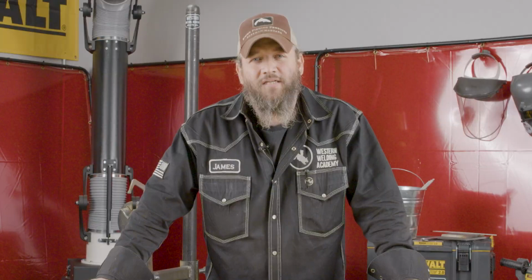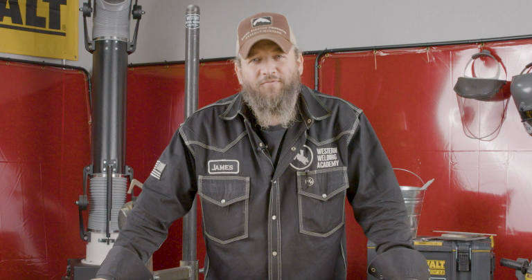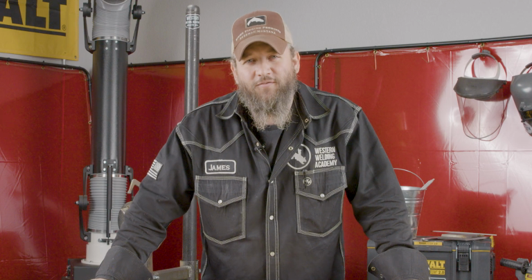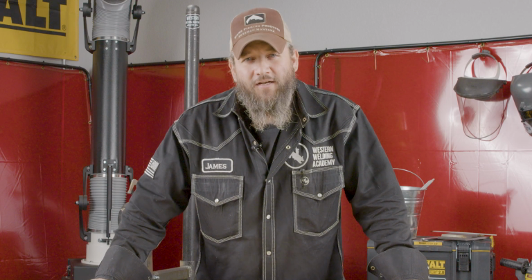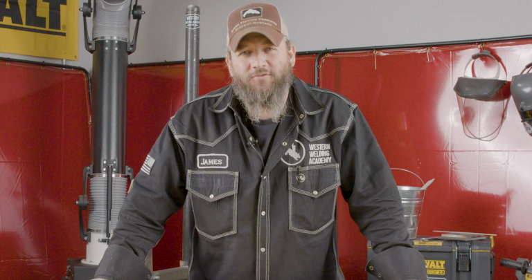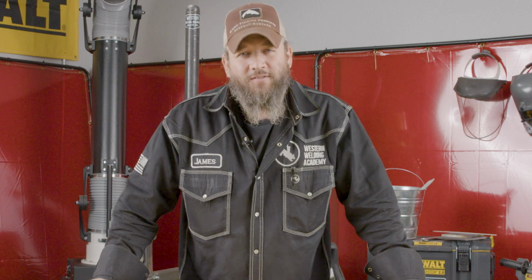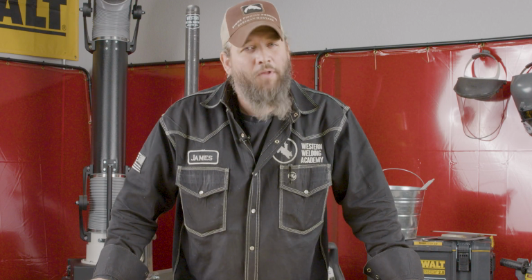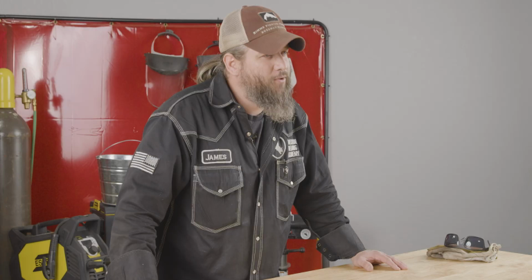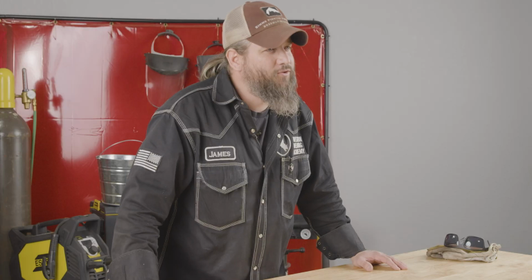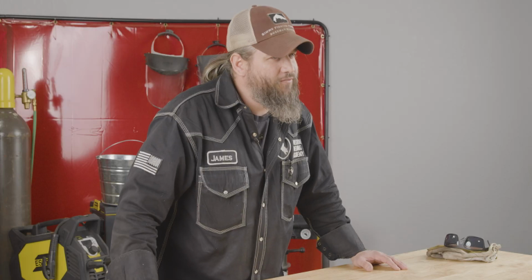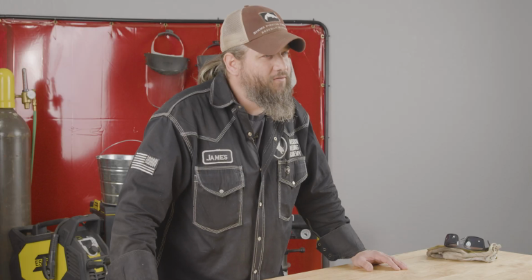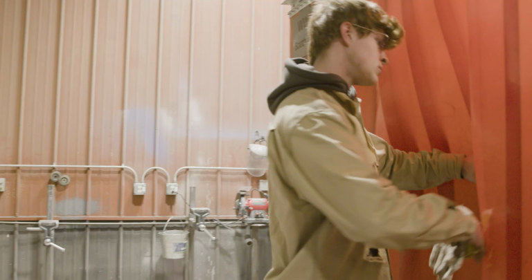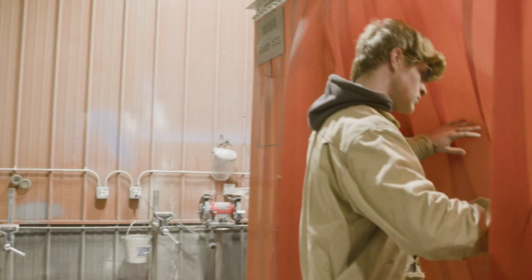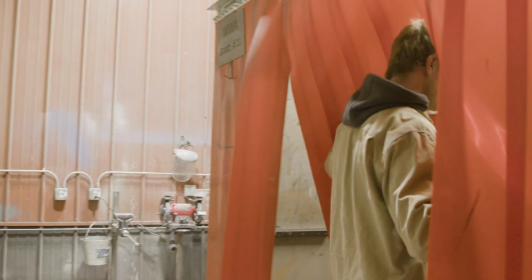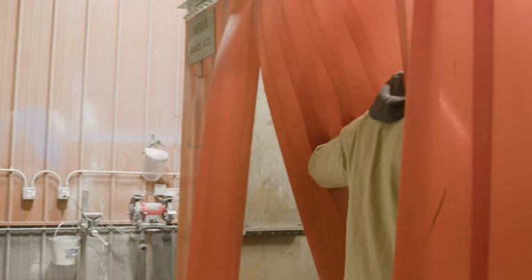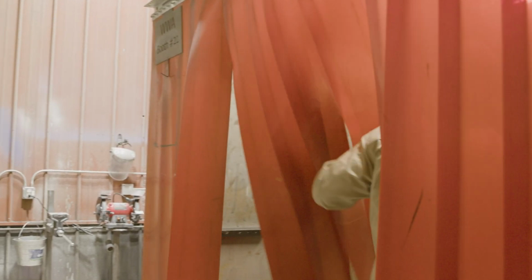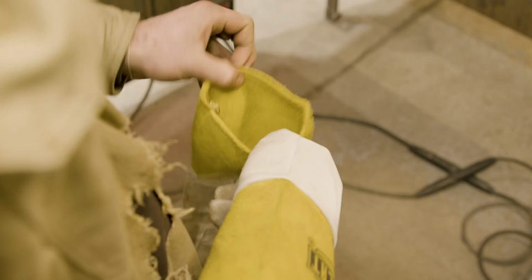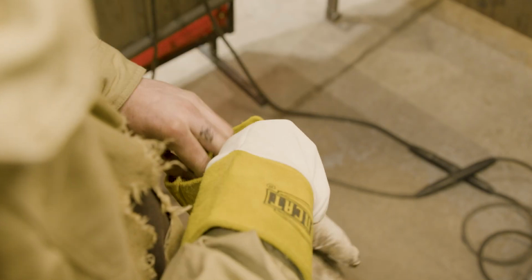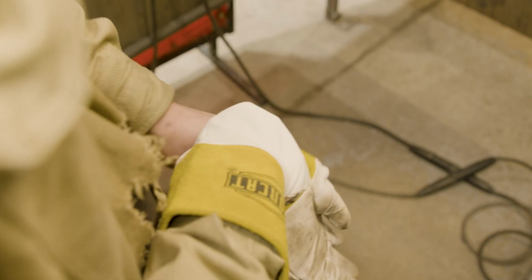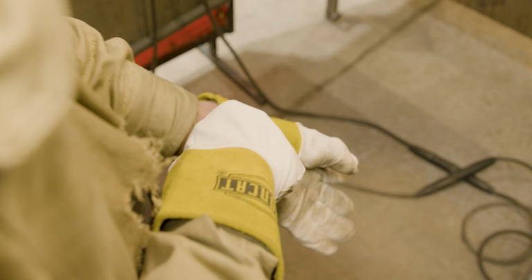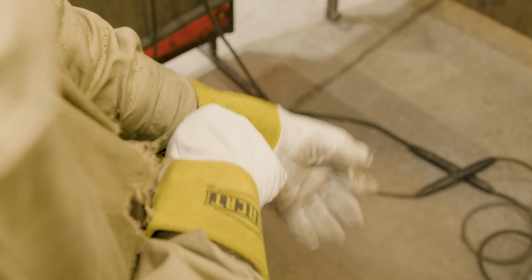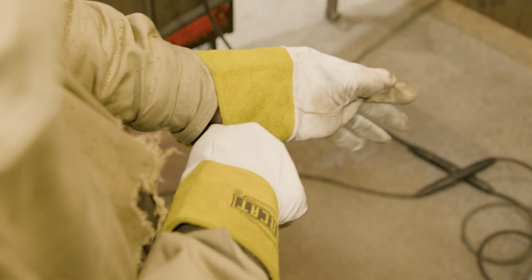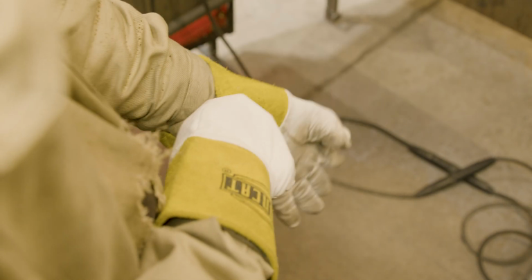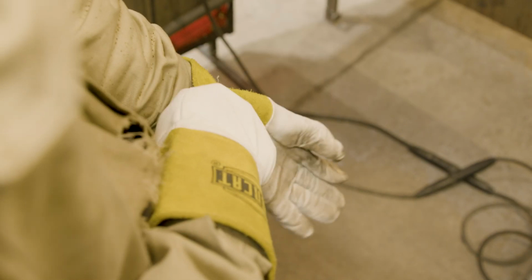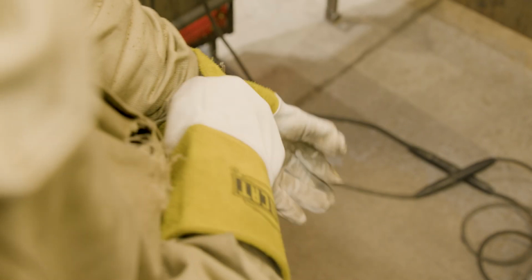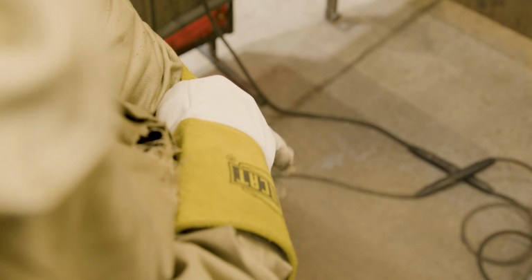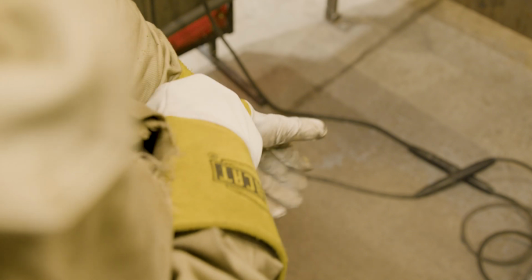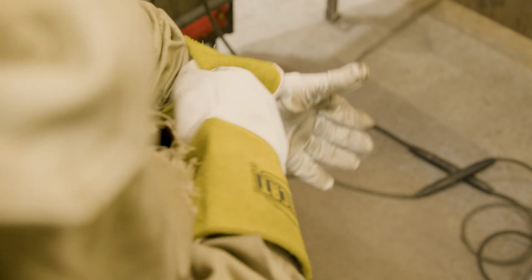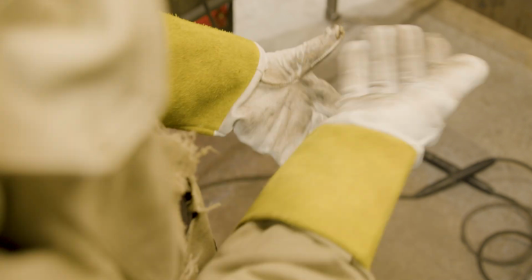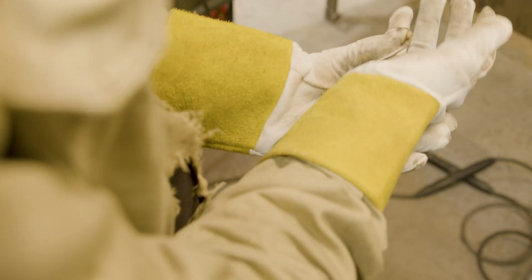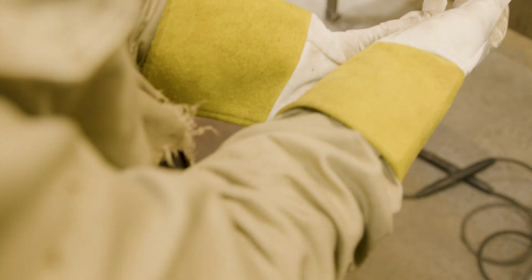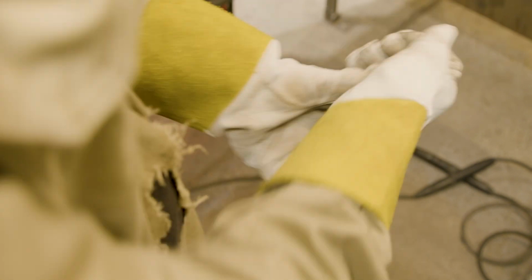Simple fix for hand injuries: put those gloves on and keep them on. I know it gets hot and sweaty. Doesn't matter. Keep those gloves on. Go home with all your digits at the end of the day.